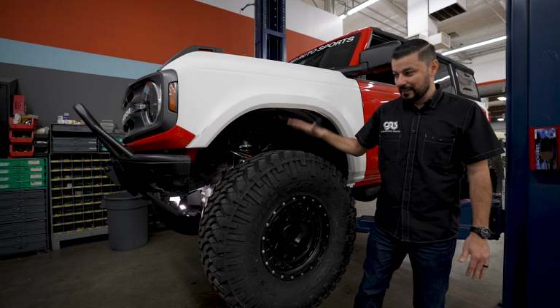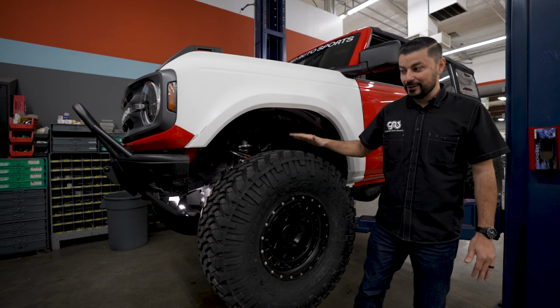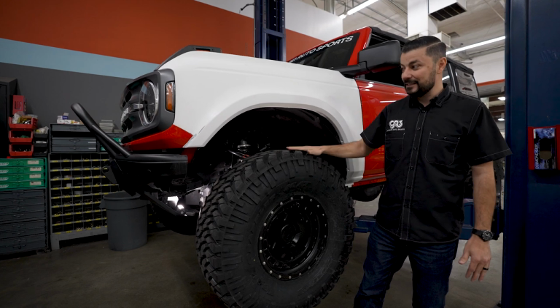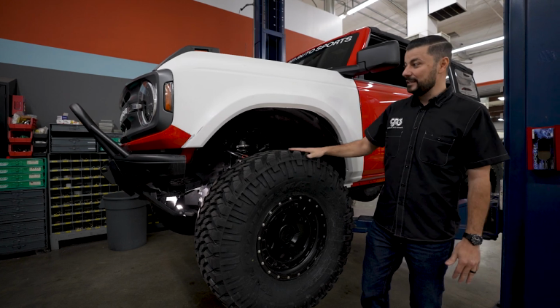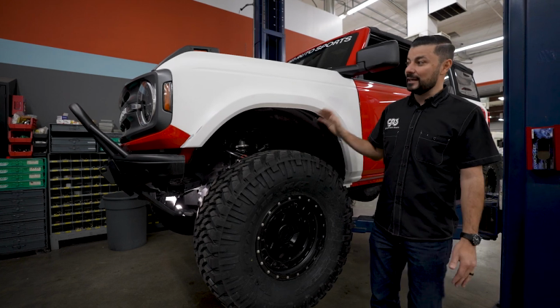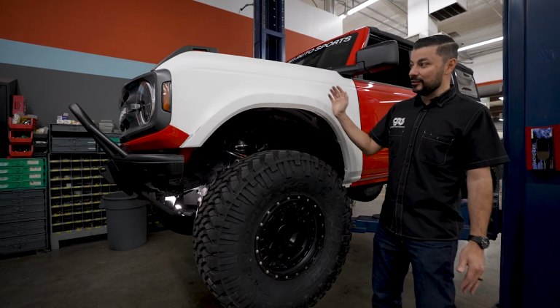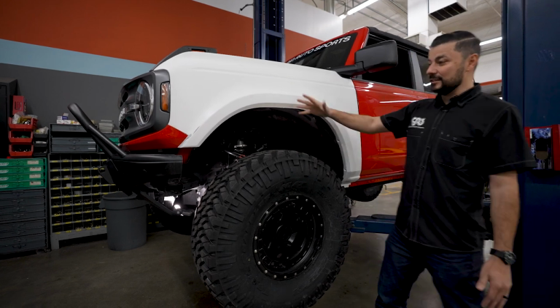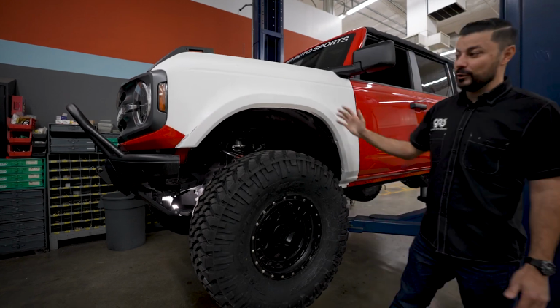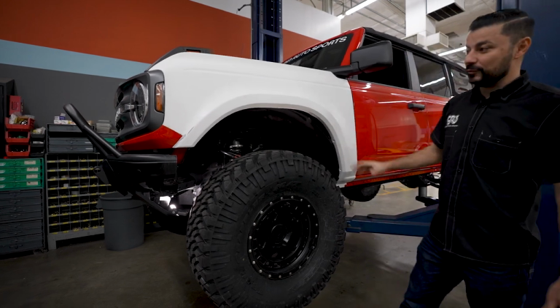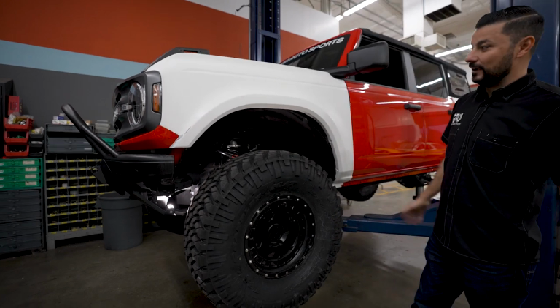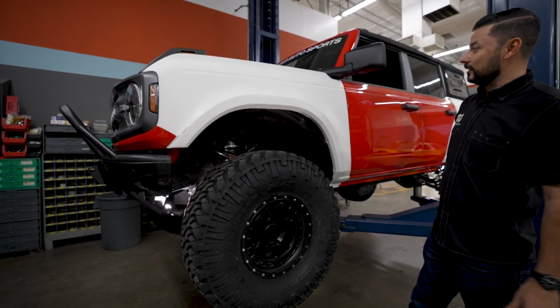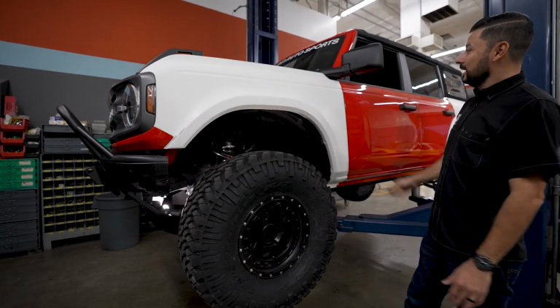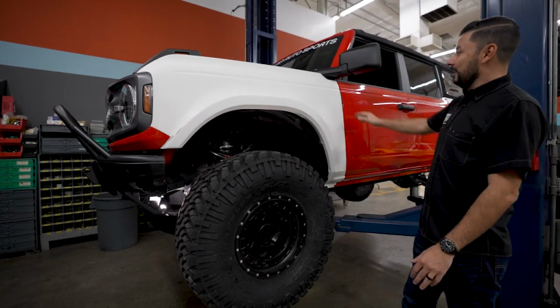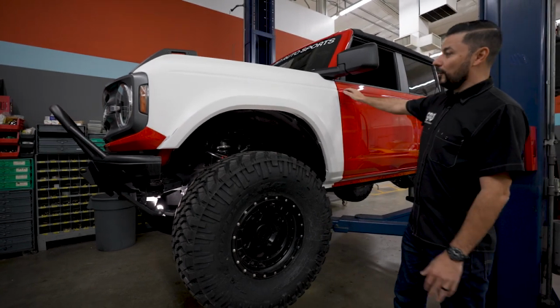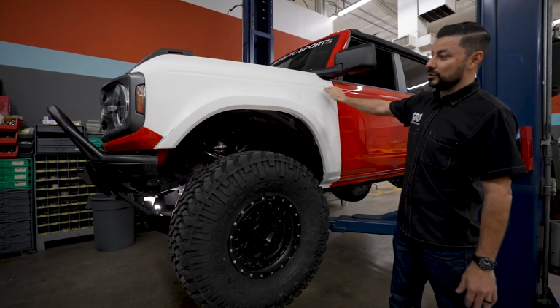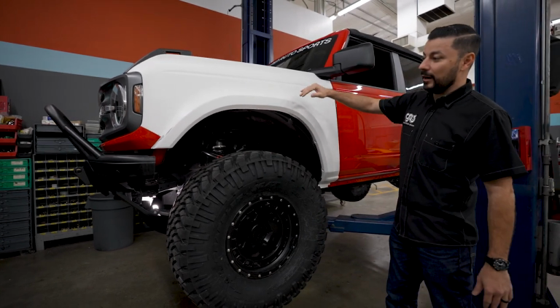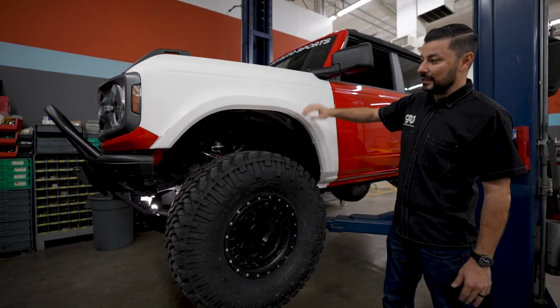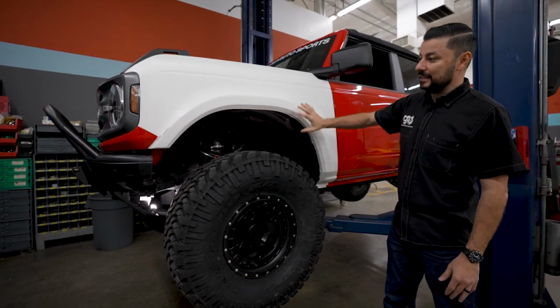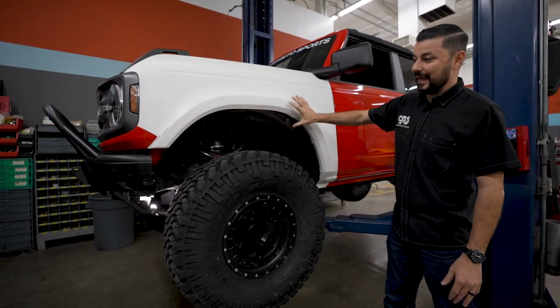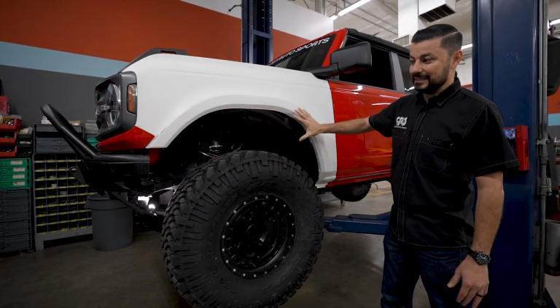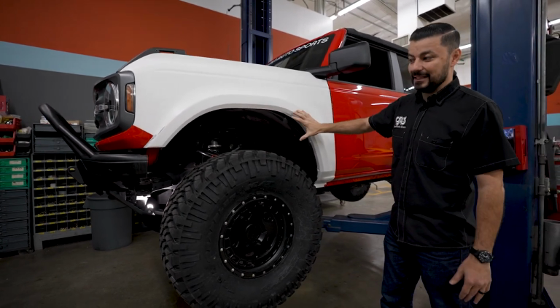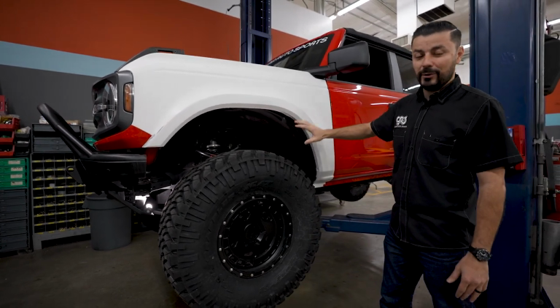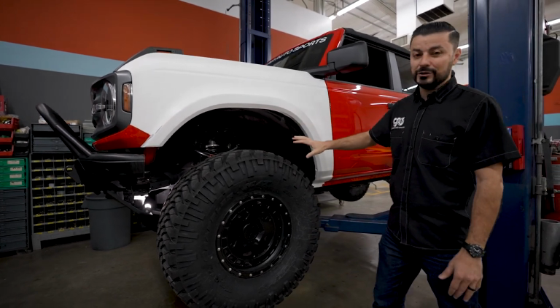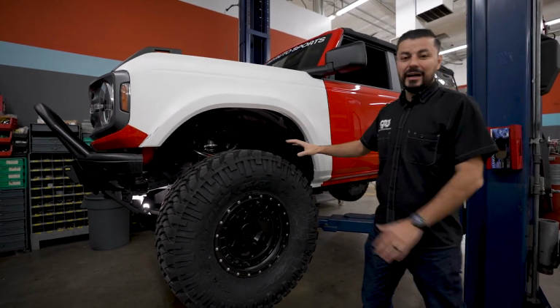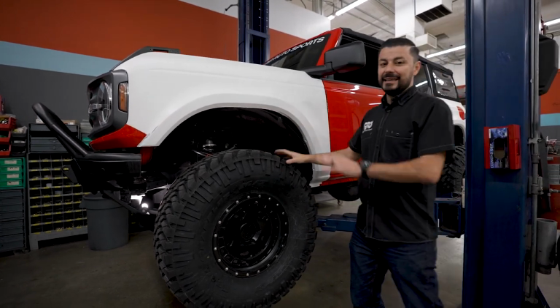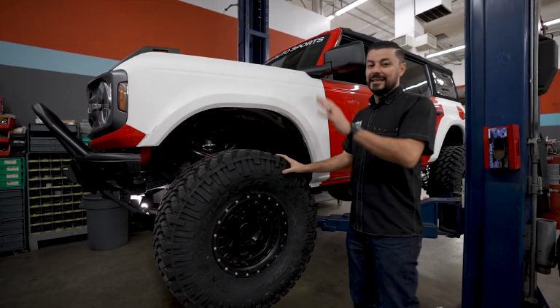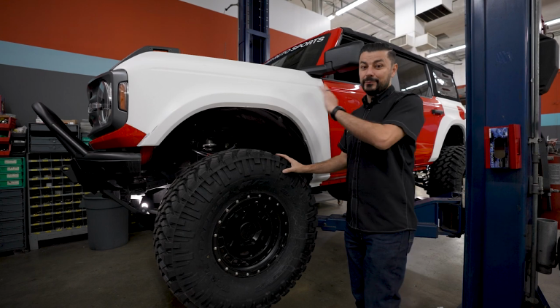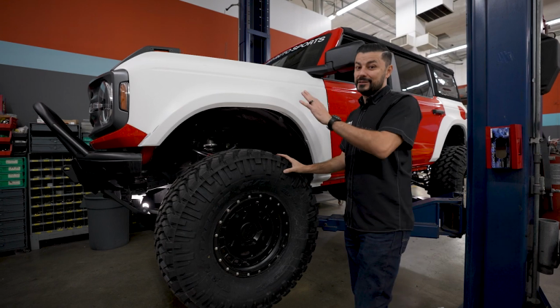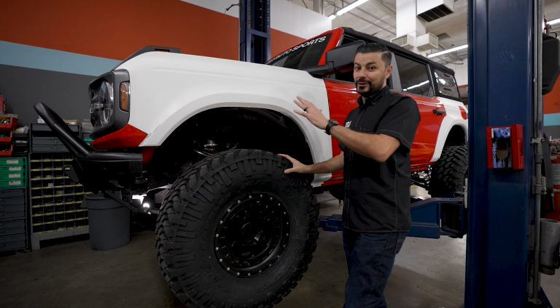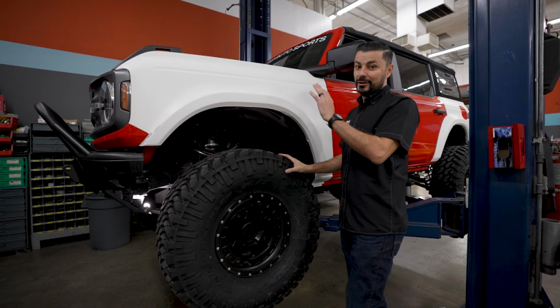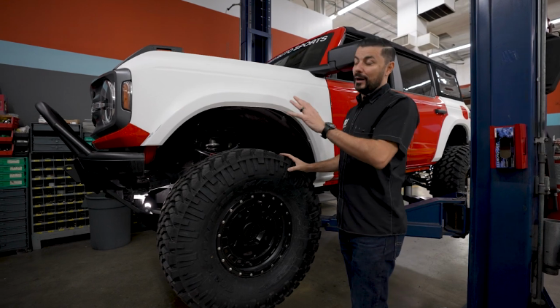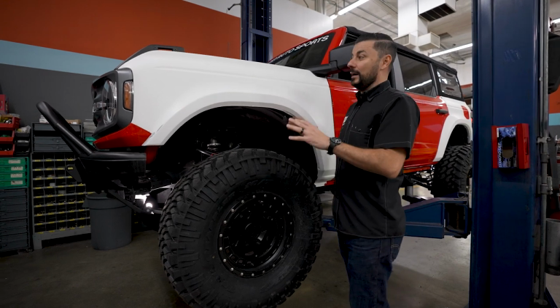Look at this meaty tire and this beautiful fender — it follows the body lines, it has a nice bulge. I think it completes the look quite well.